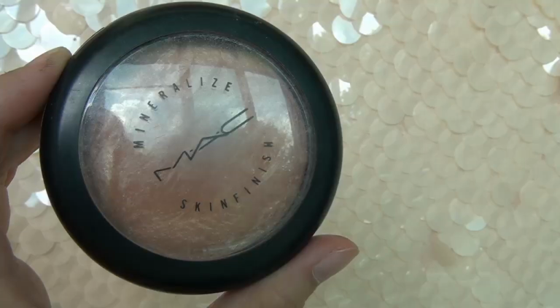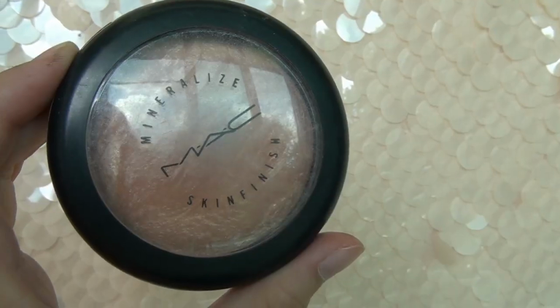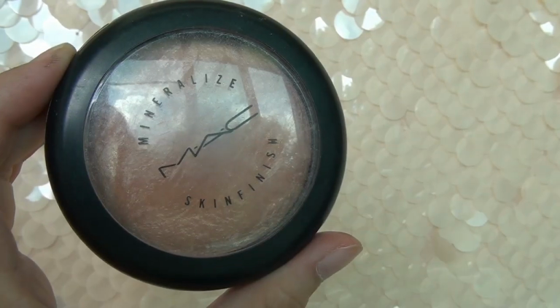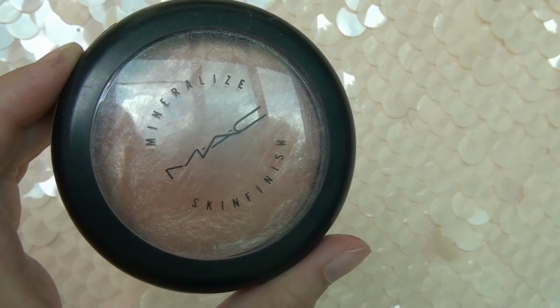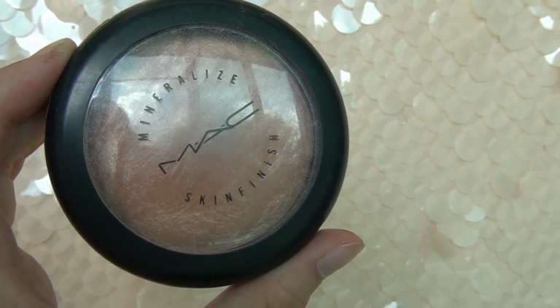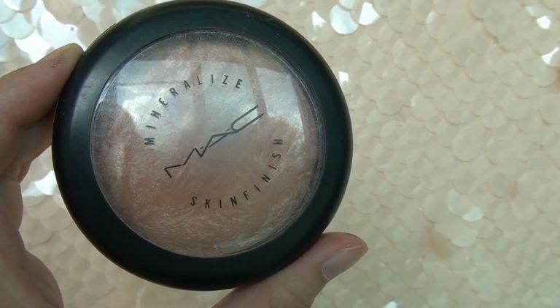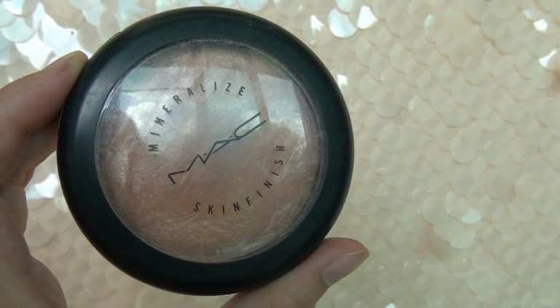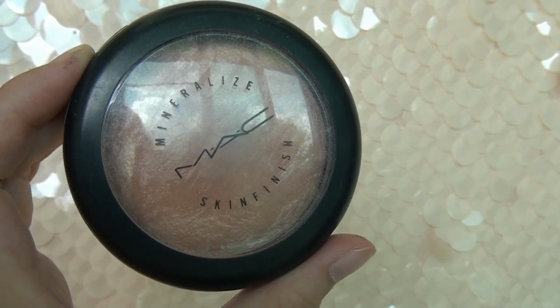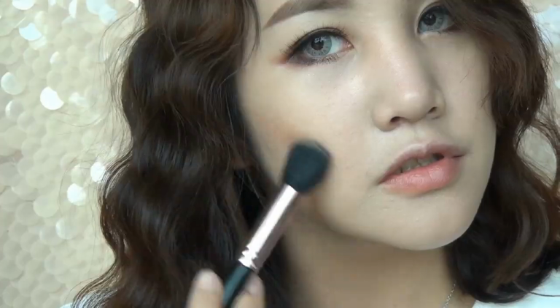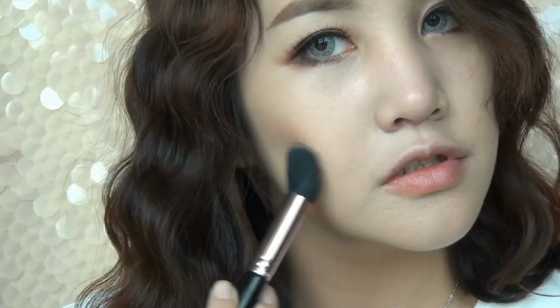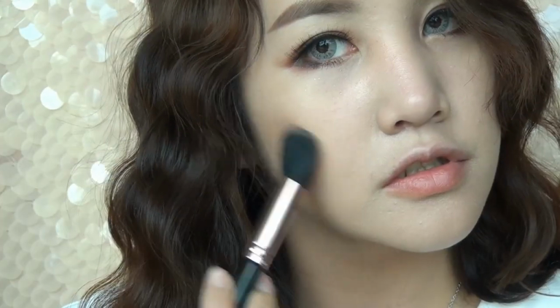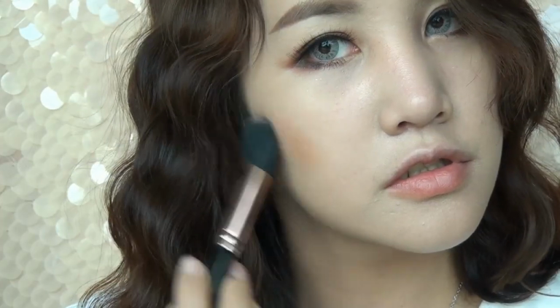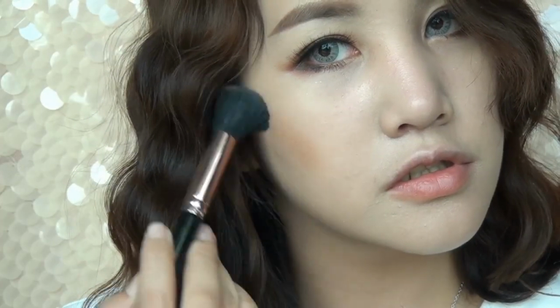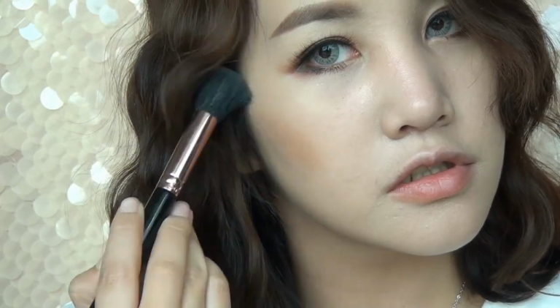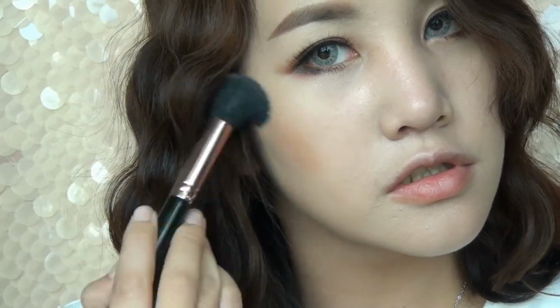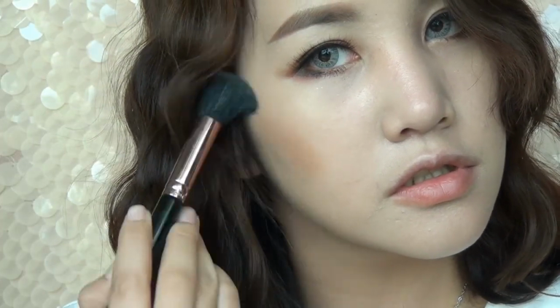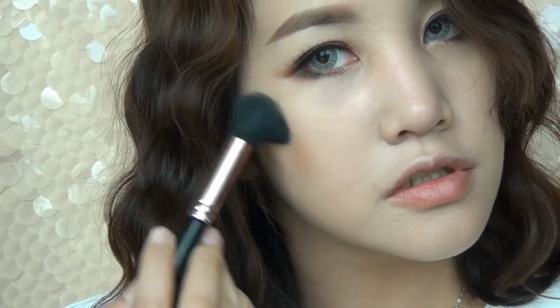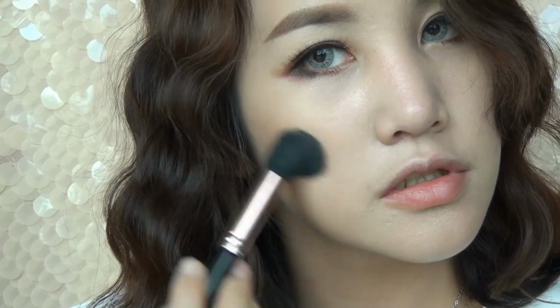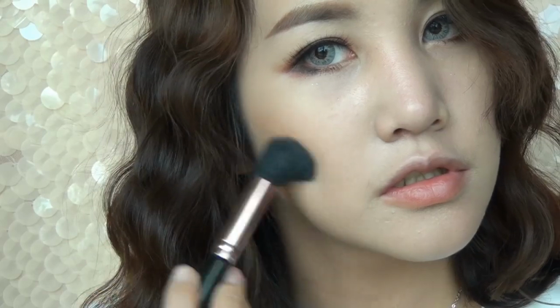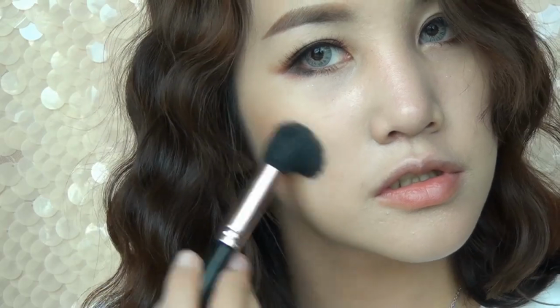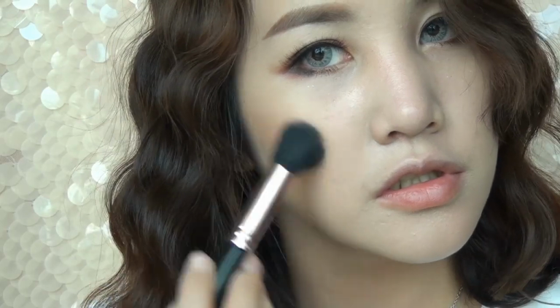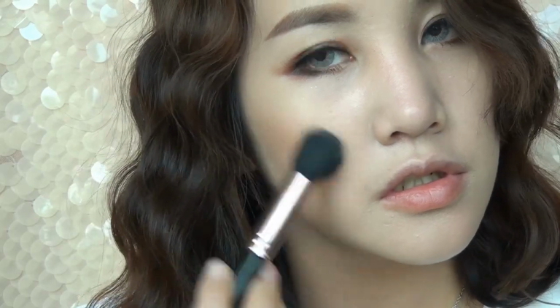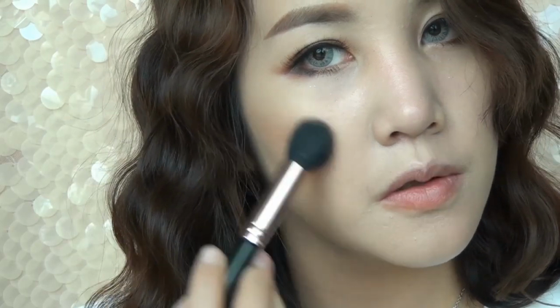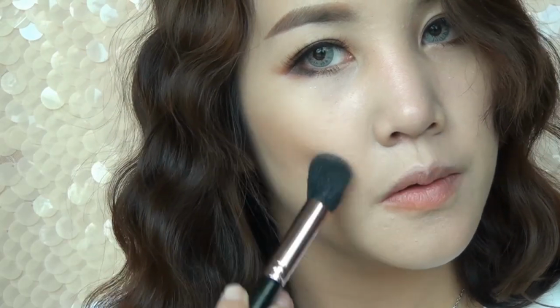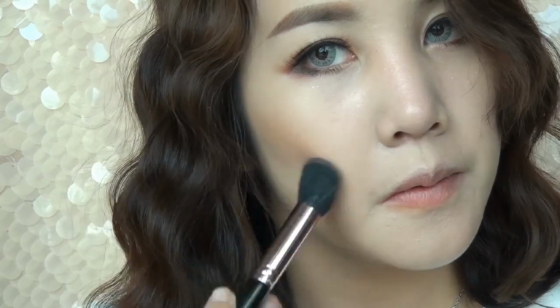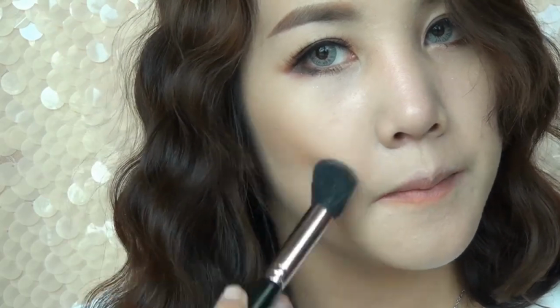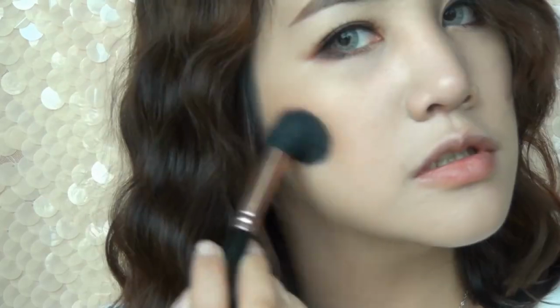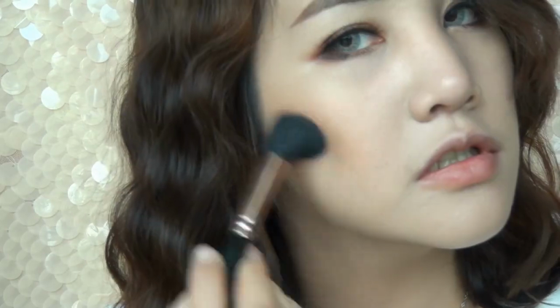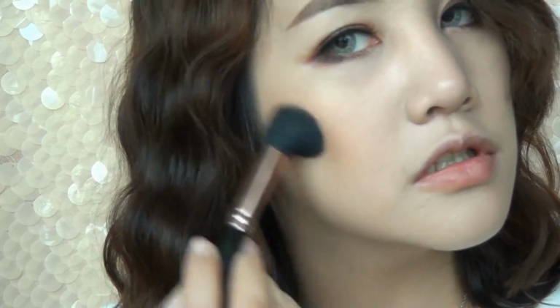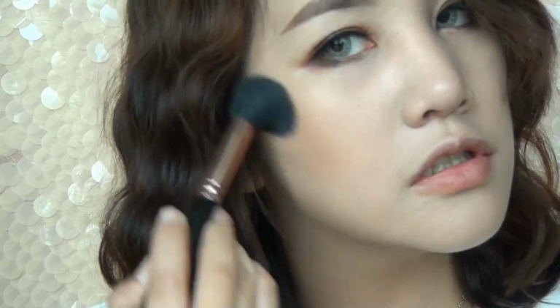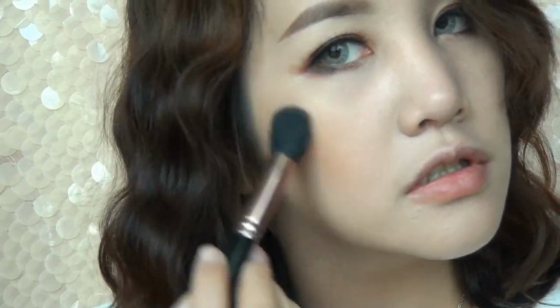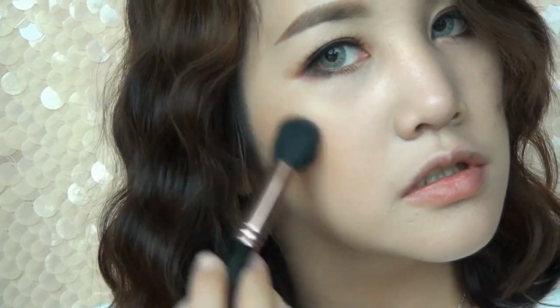Now that the eyes are done, use a sunset glow color blush to apply on the sides of your cheeks to give them a warm look.